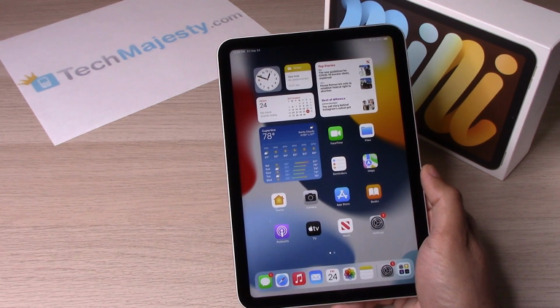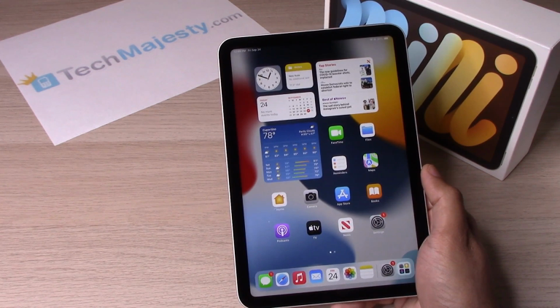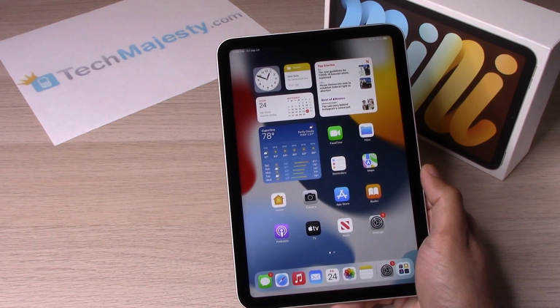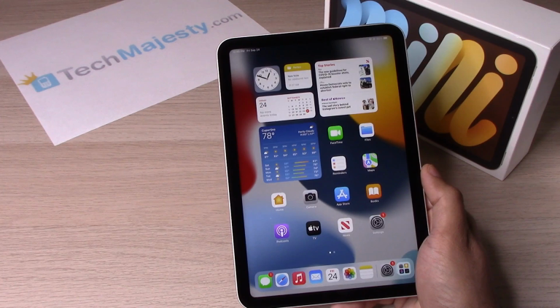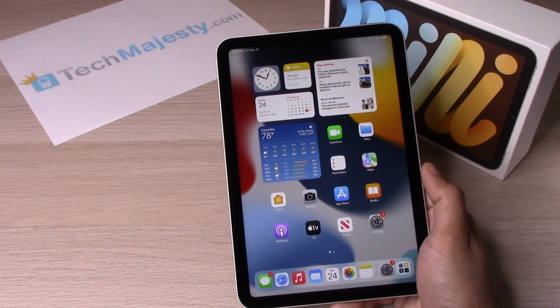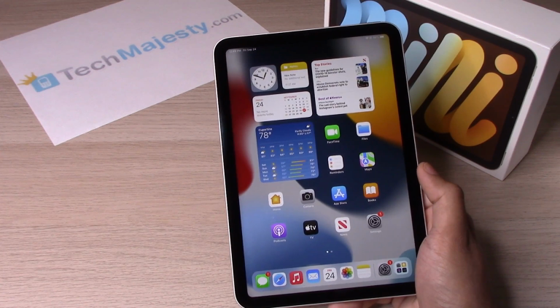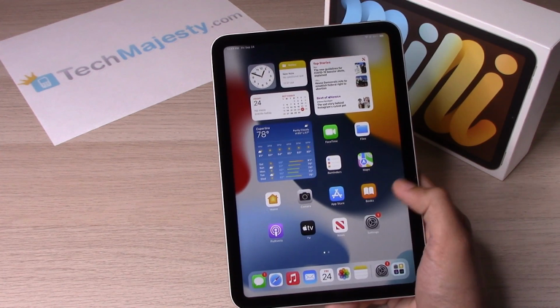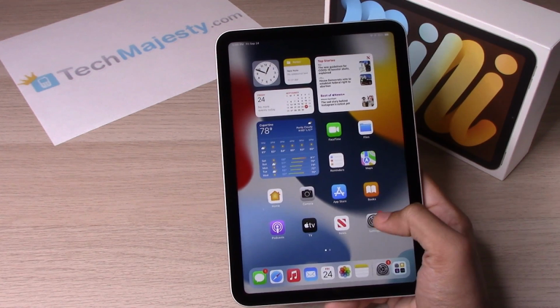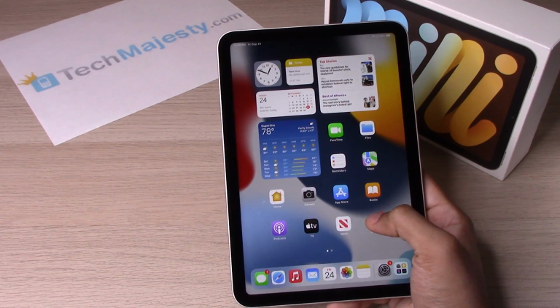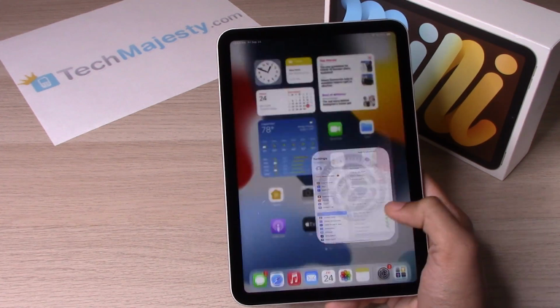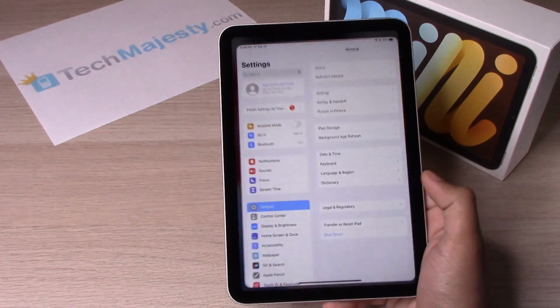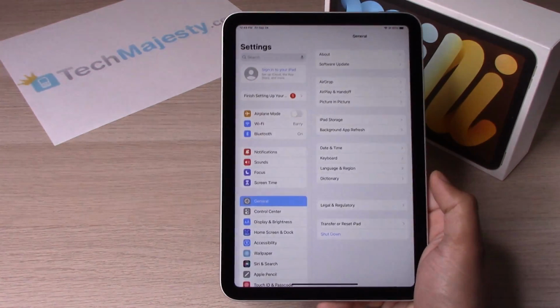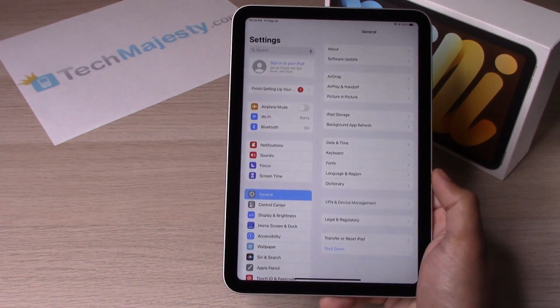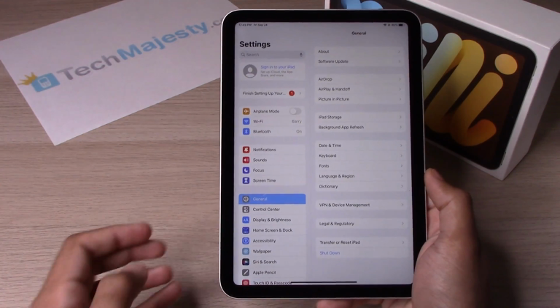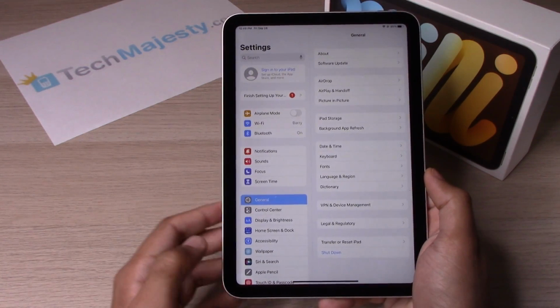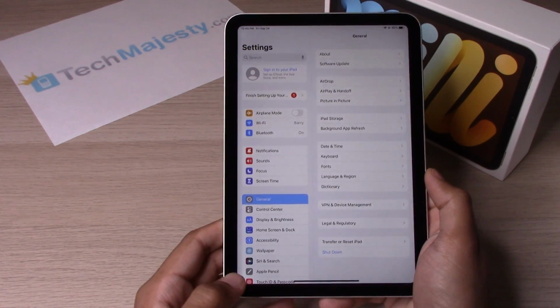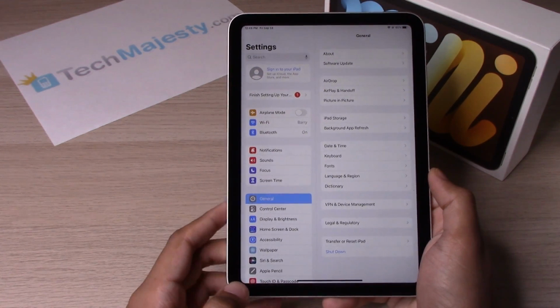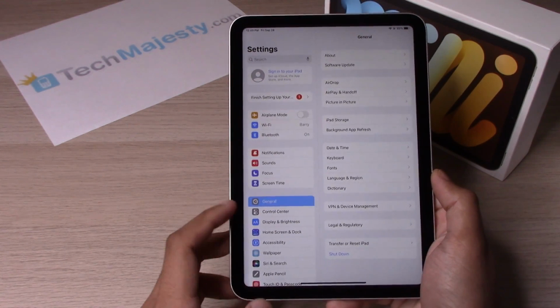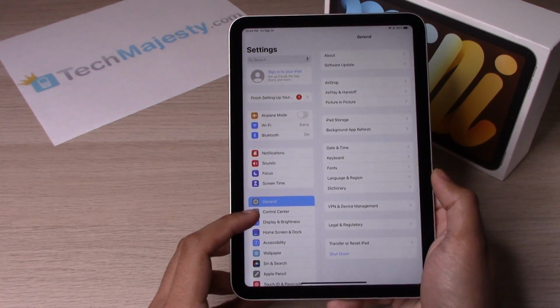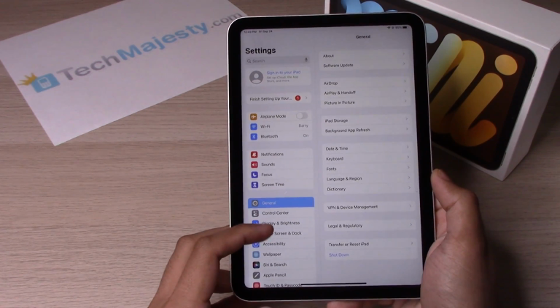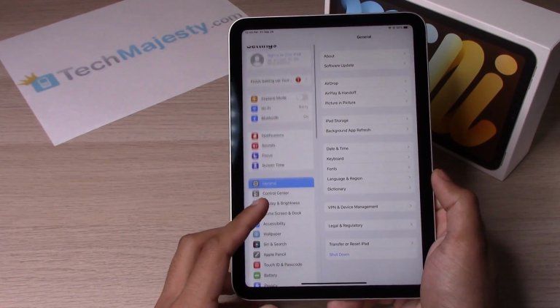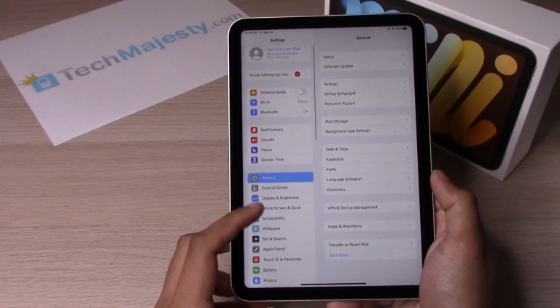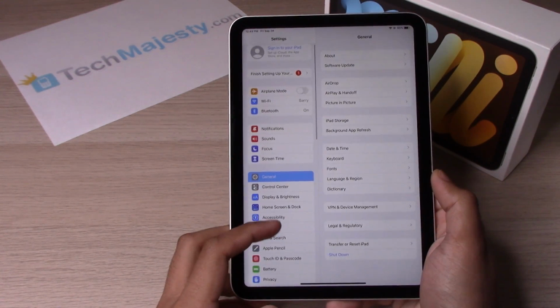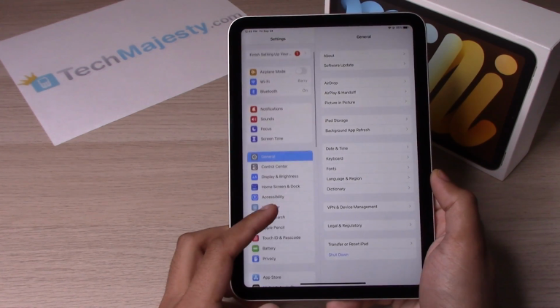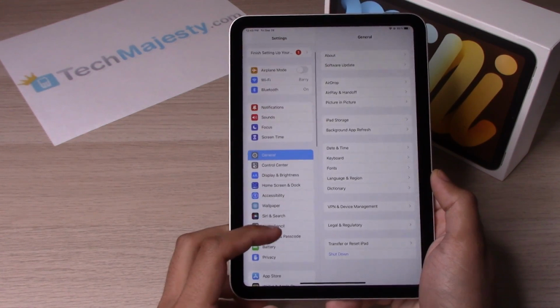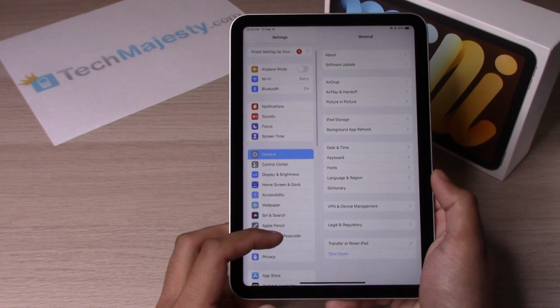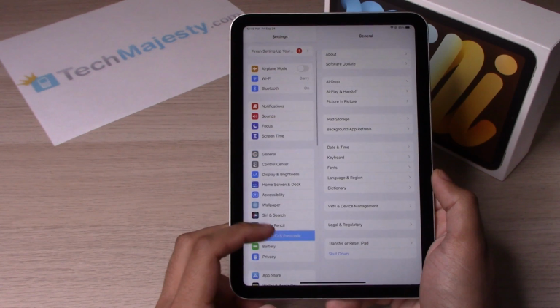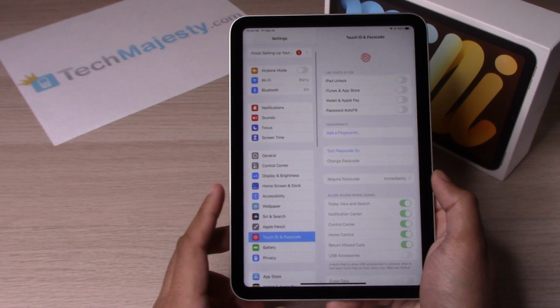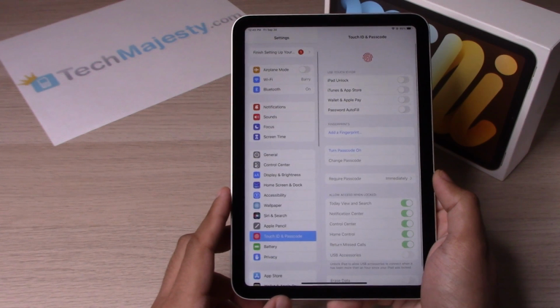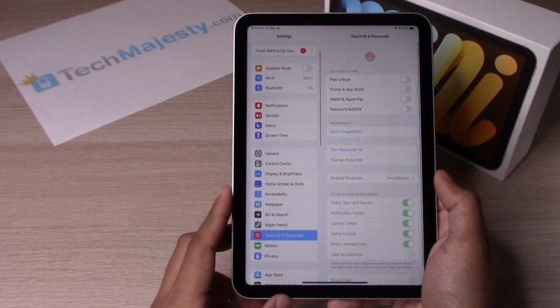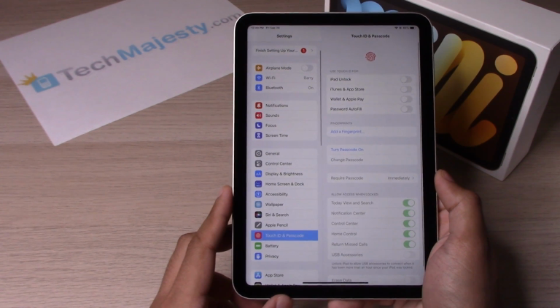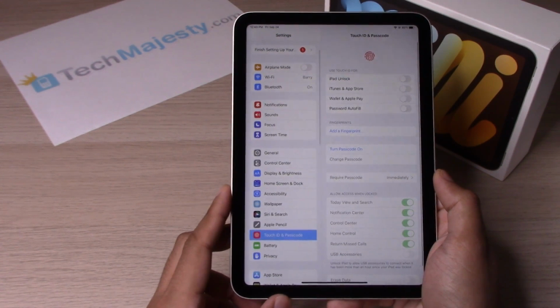So the first thing we will do is go to Settings. After we go to Settings, we will scroll down to Touch ID and Passcode.